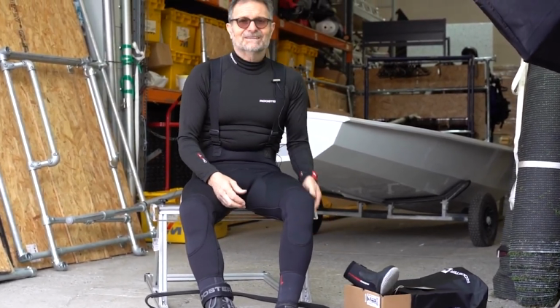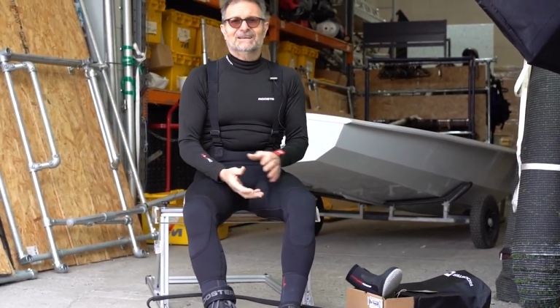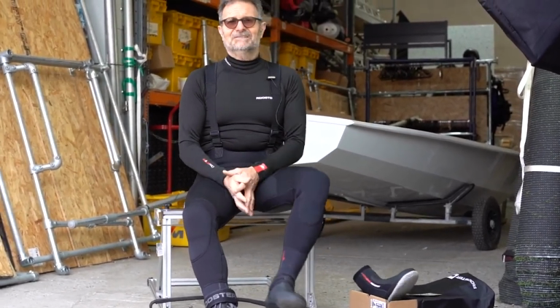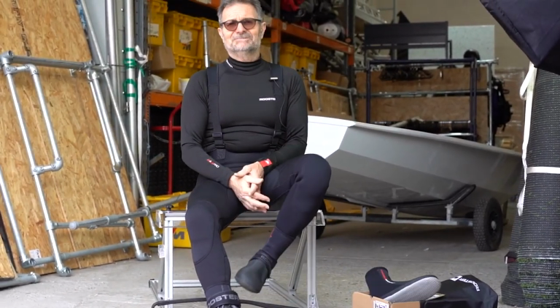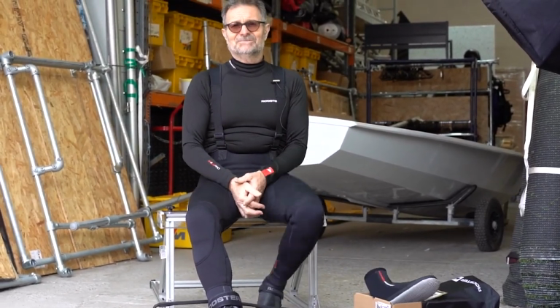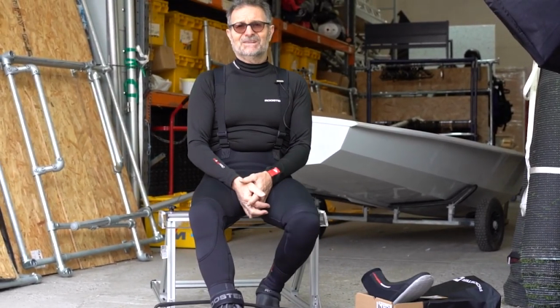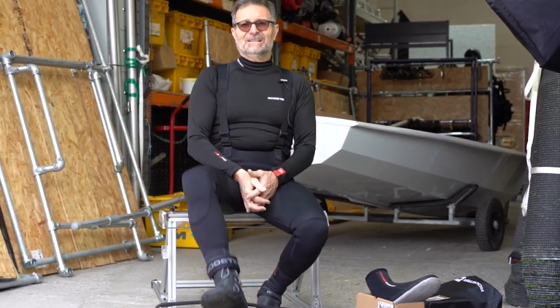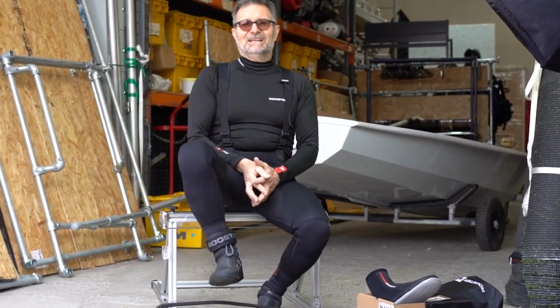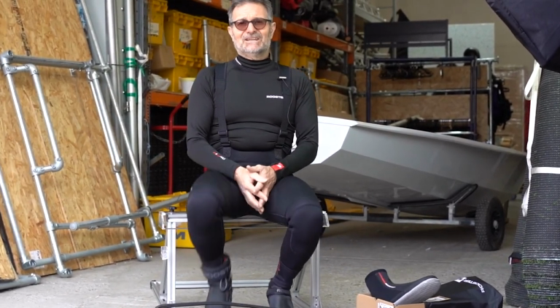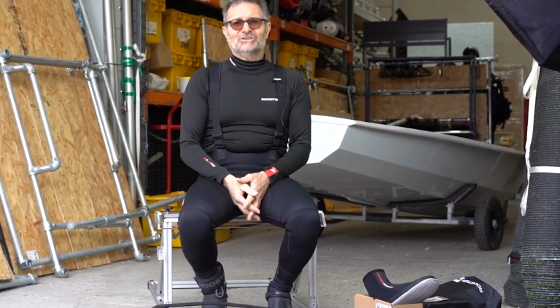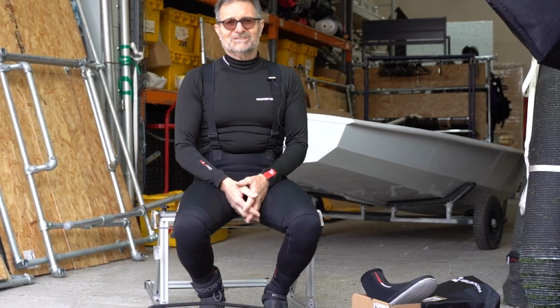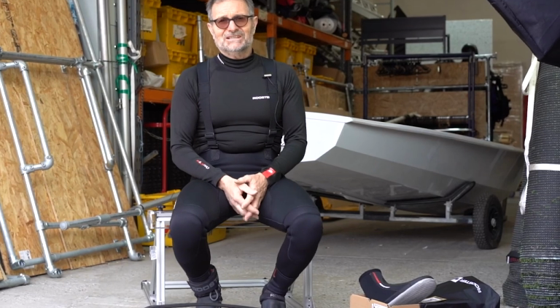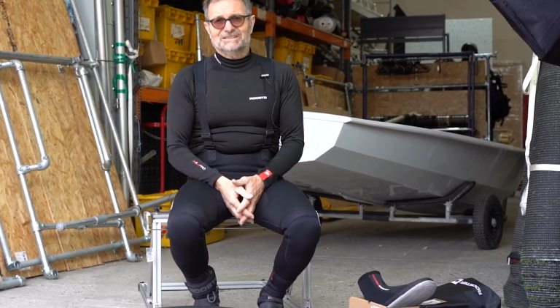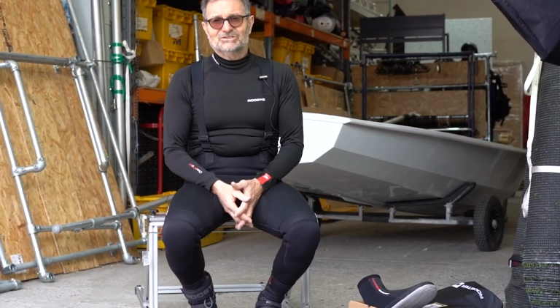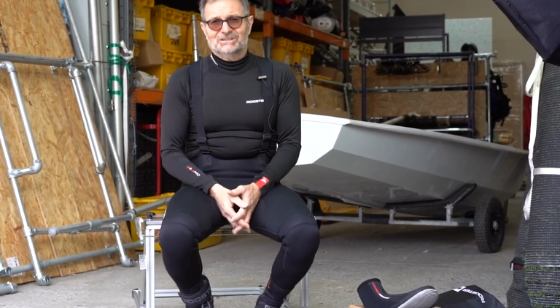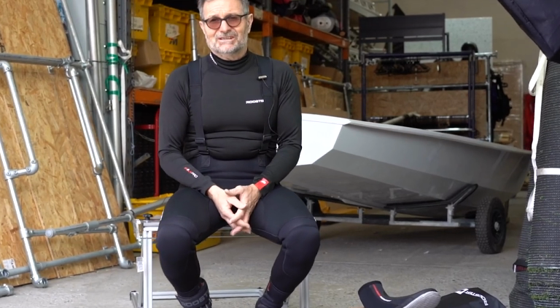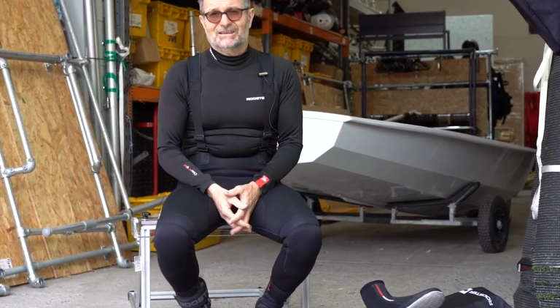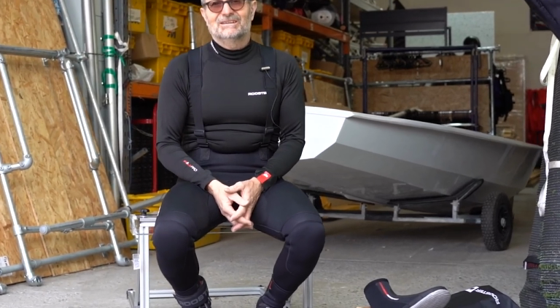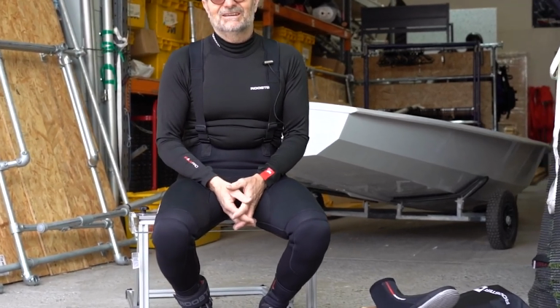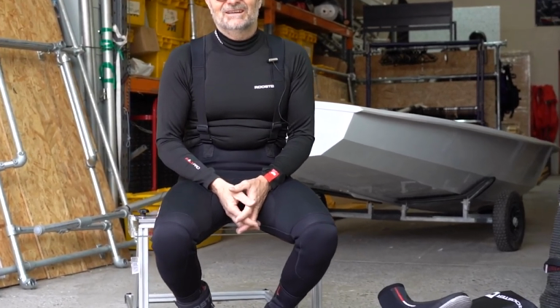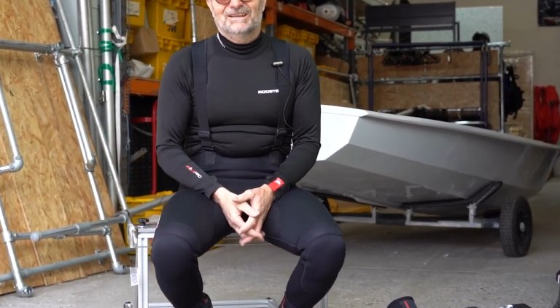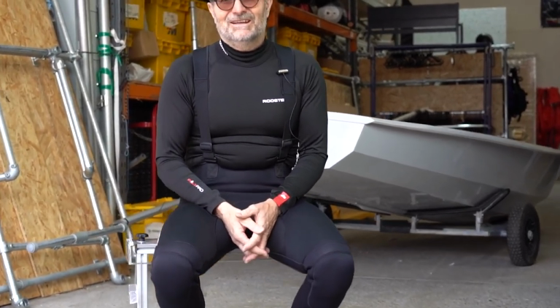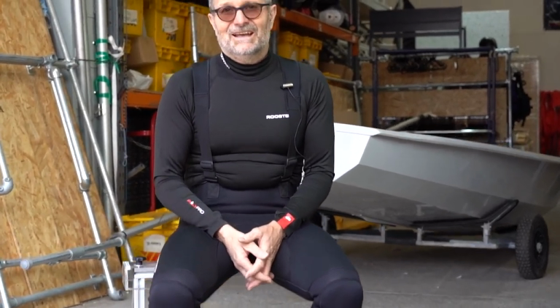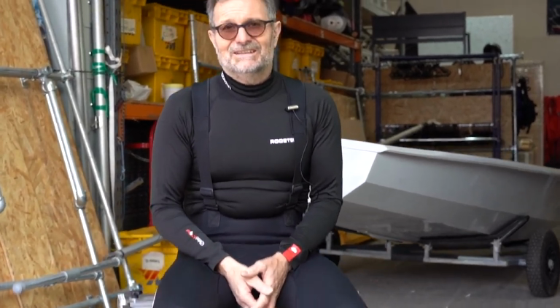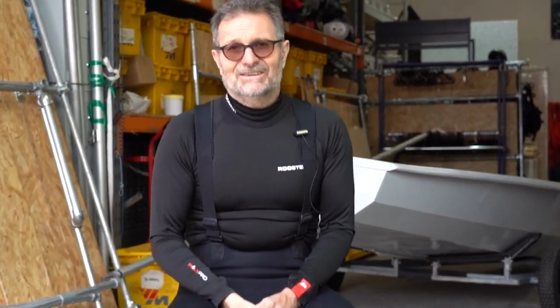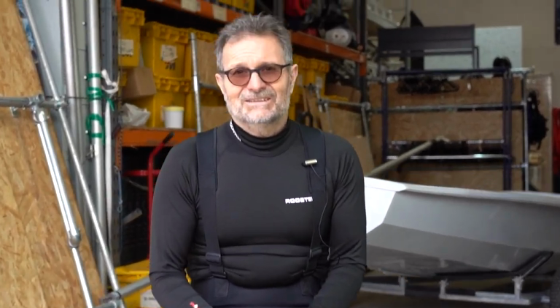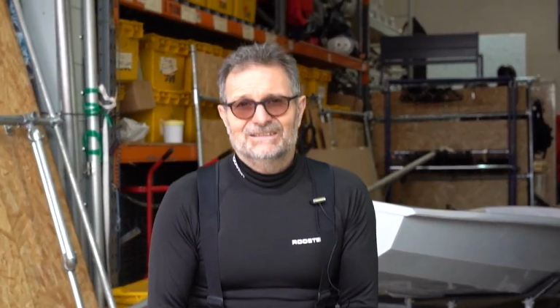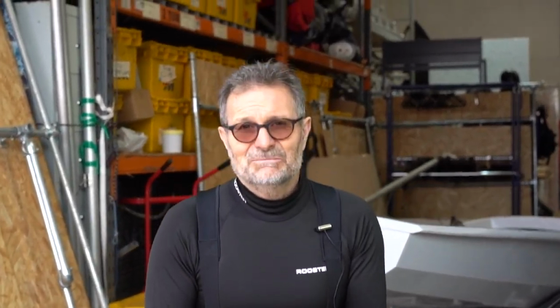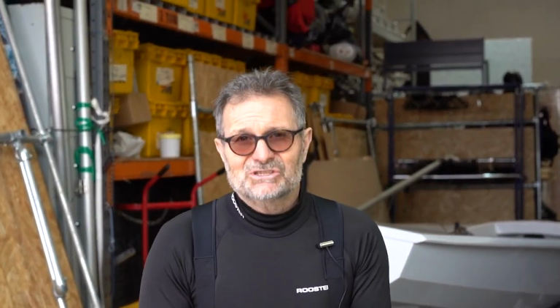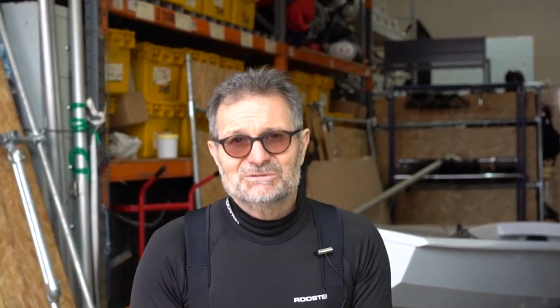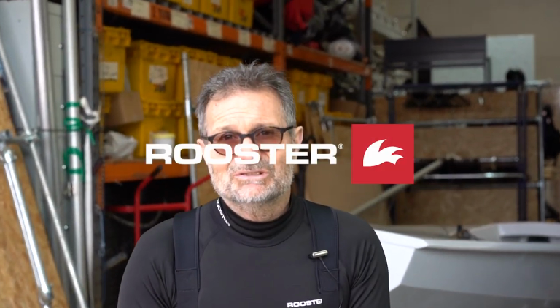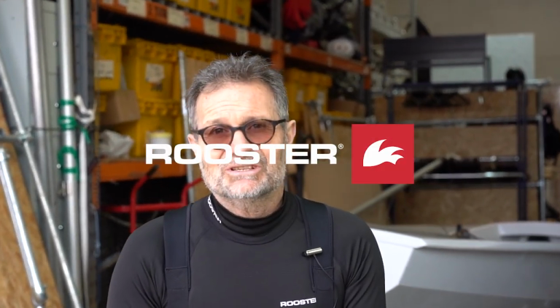There you go. Enjoy your sailing. Enjoy your hiking. And get more tips at Rooster.